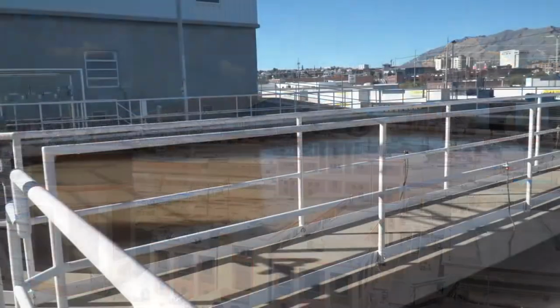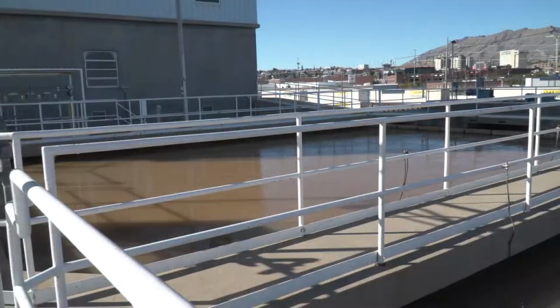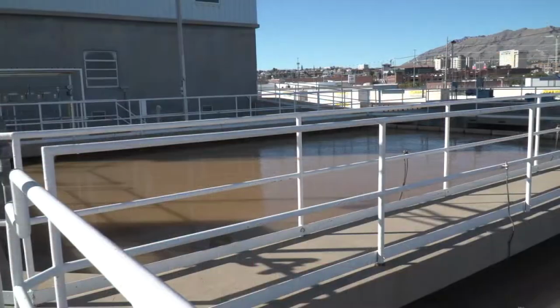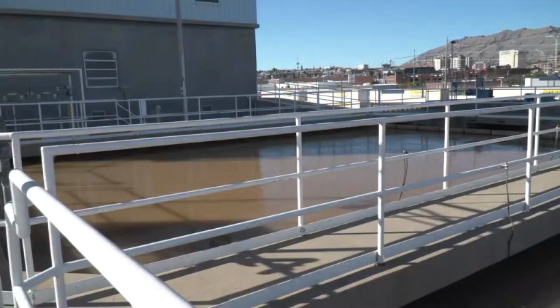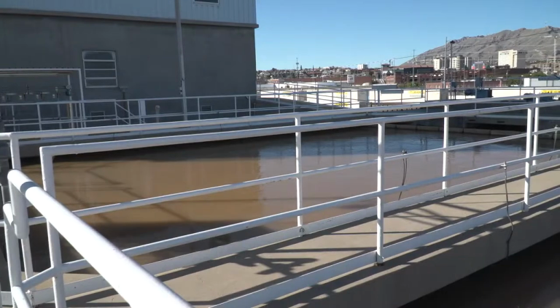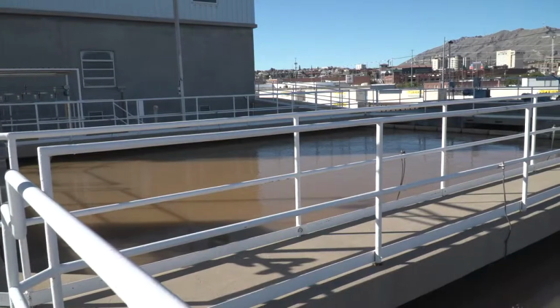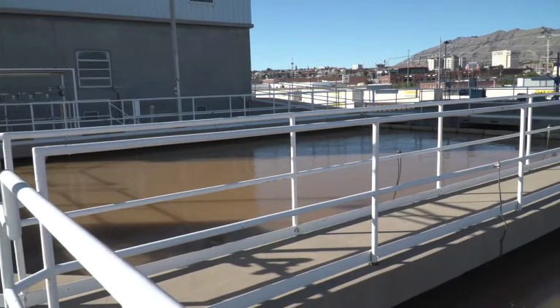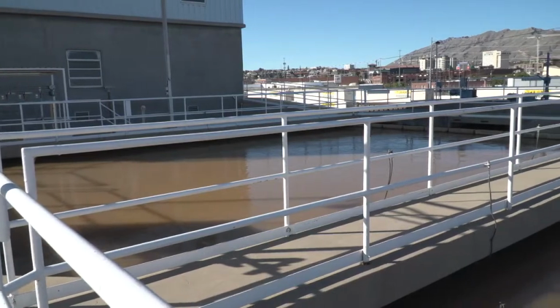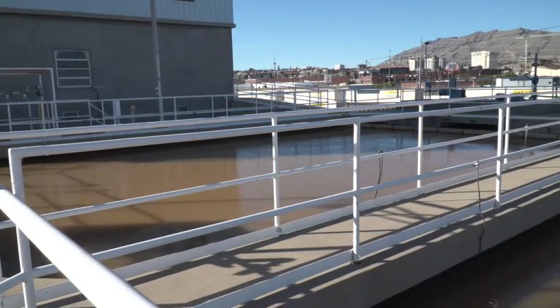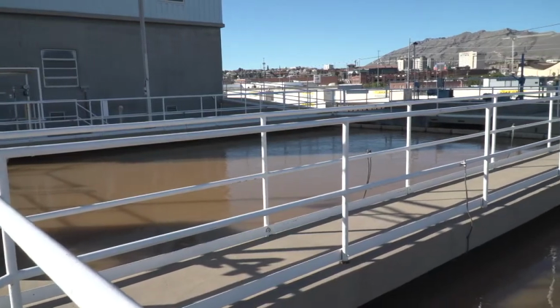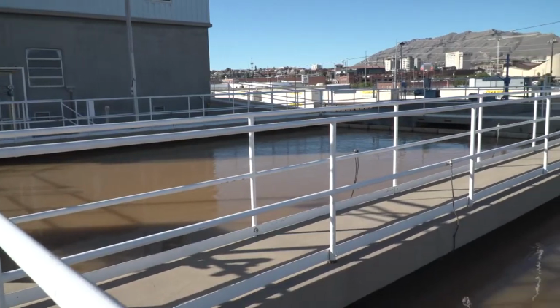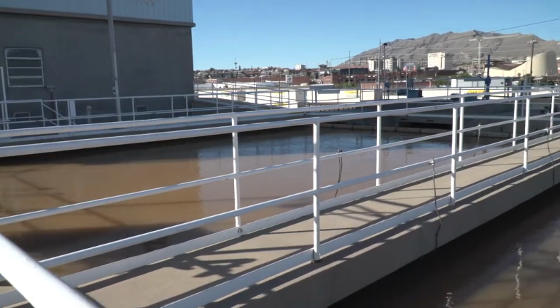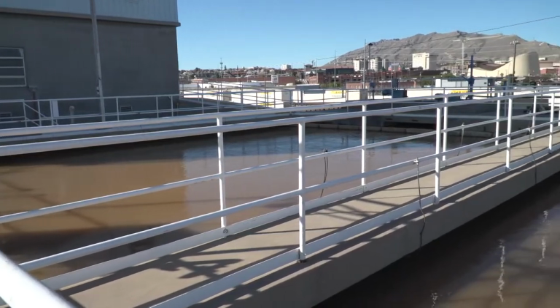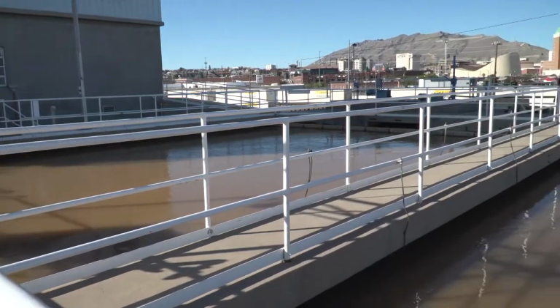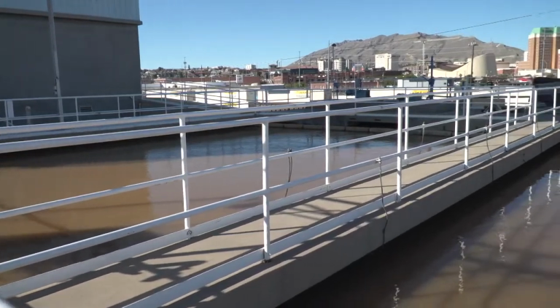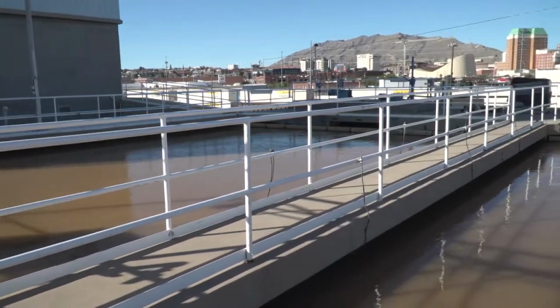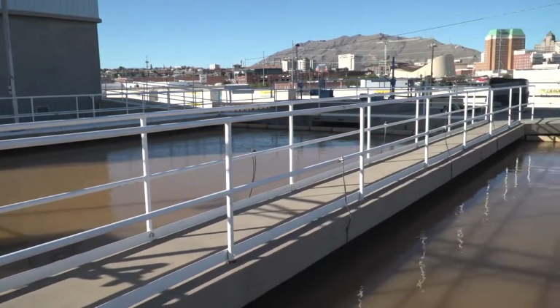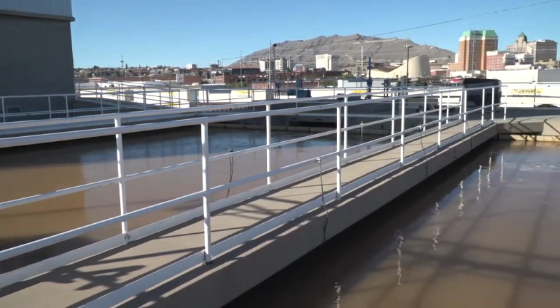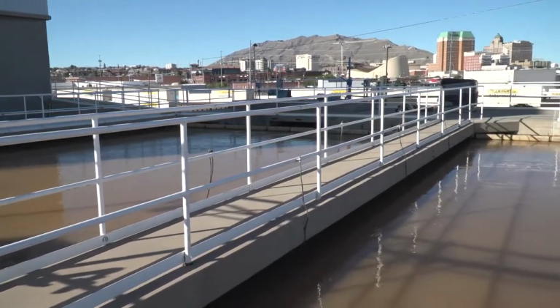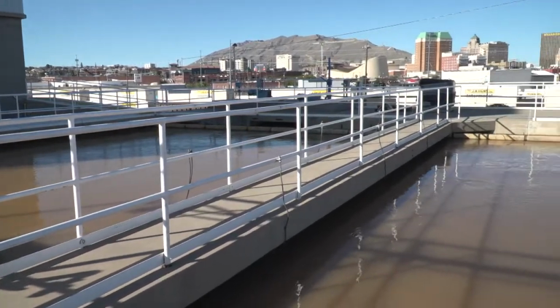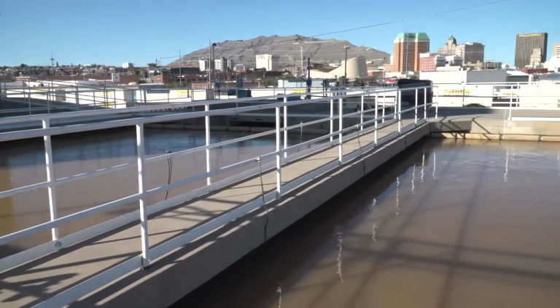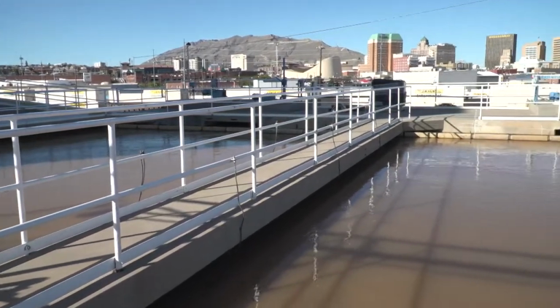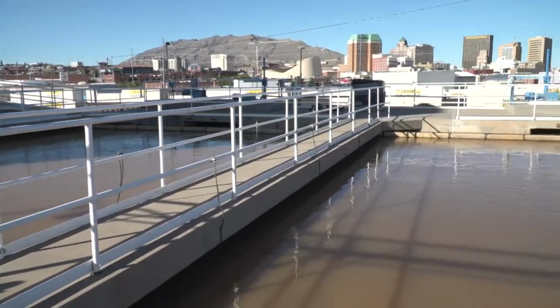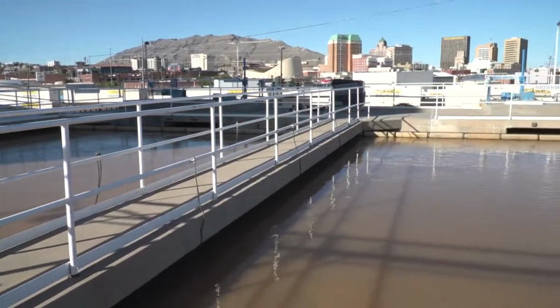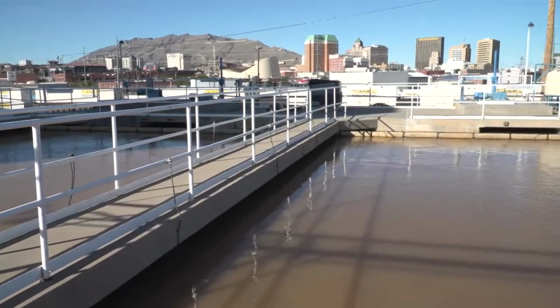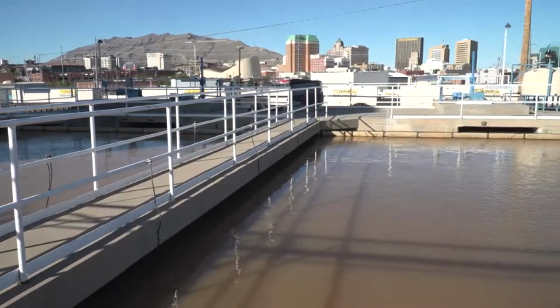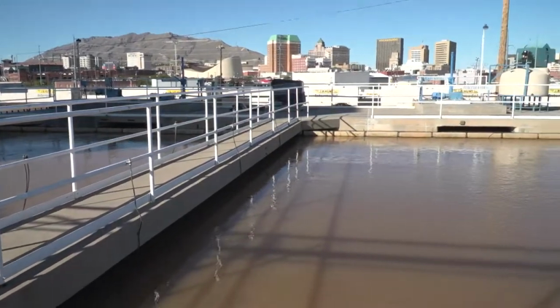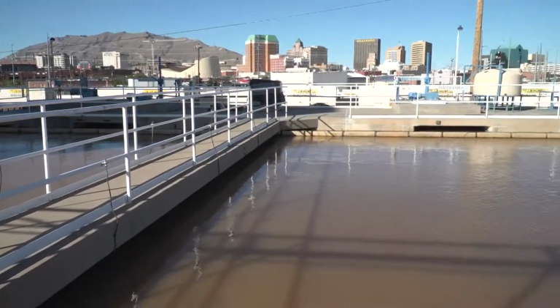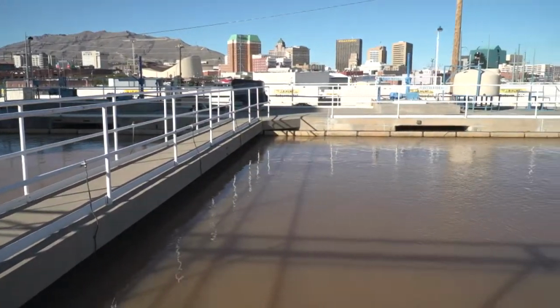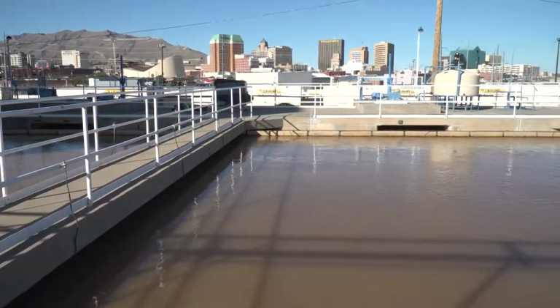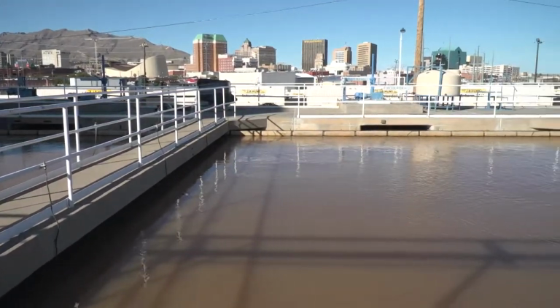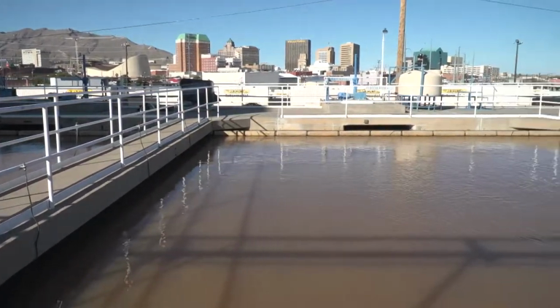Together, the two facilities can treat up to 40 million gallons of water per day from the Rio Grande.